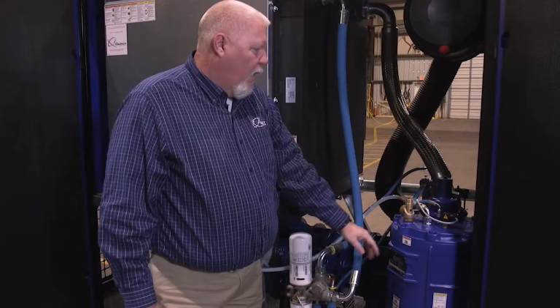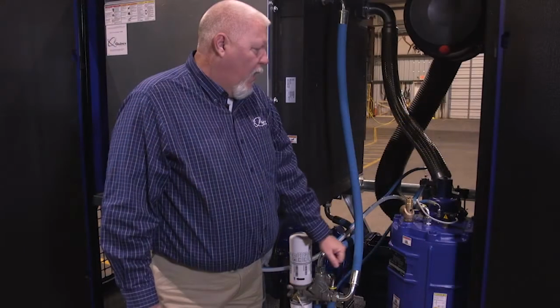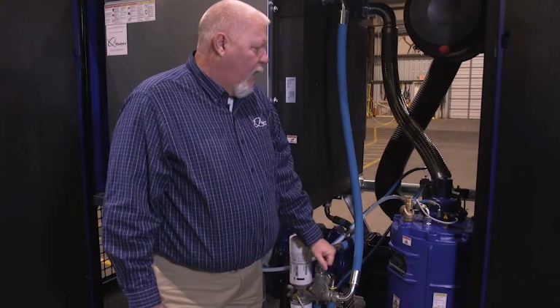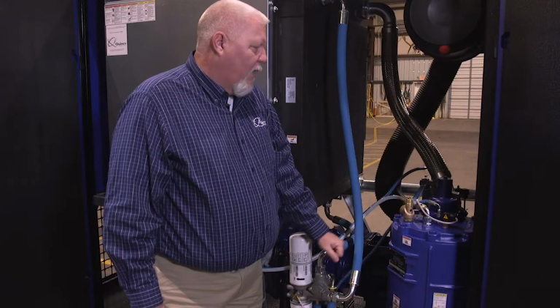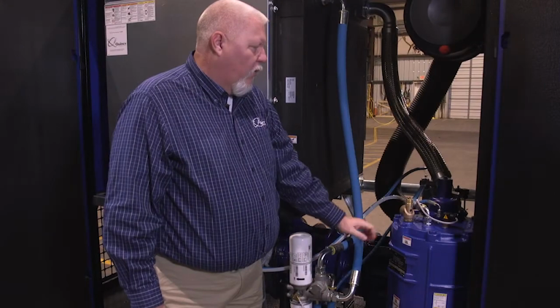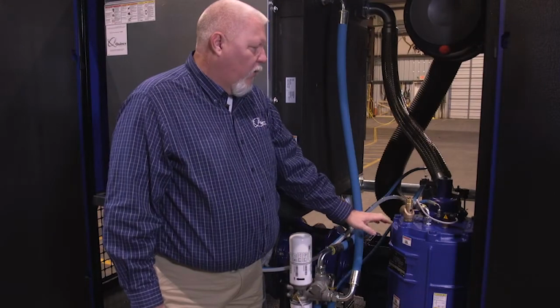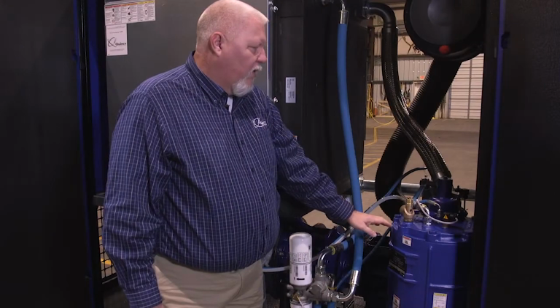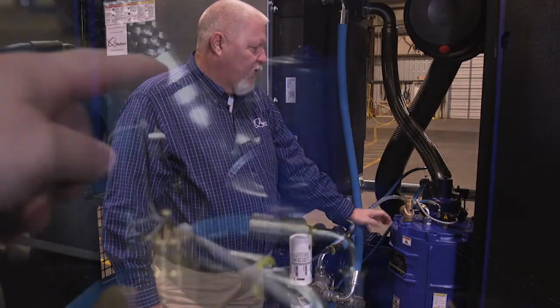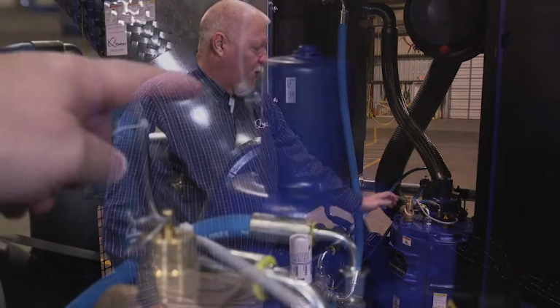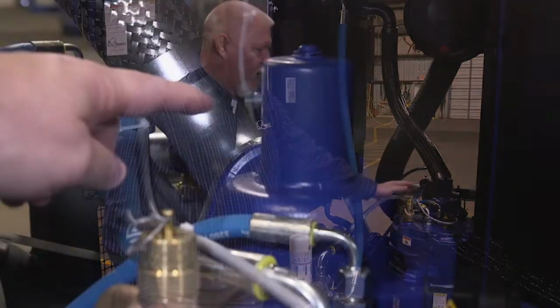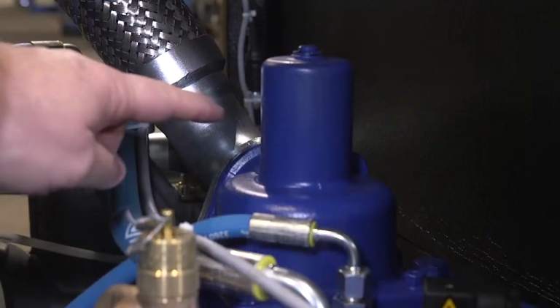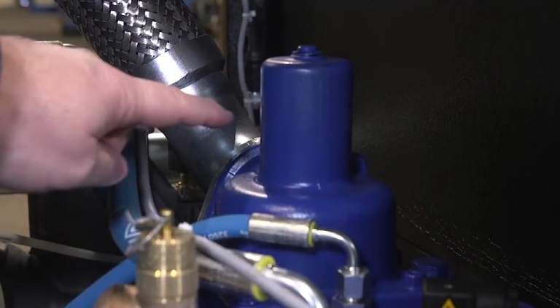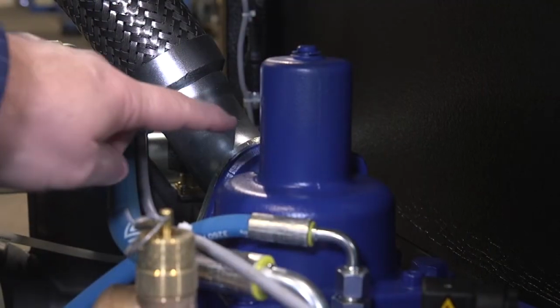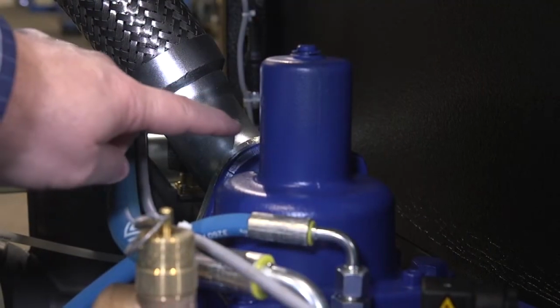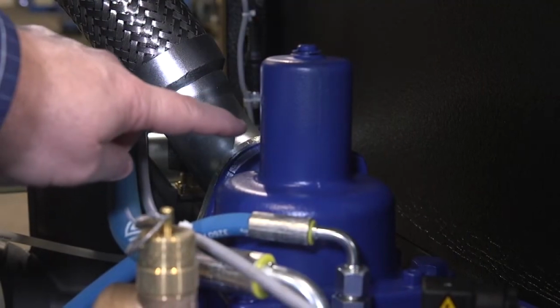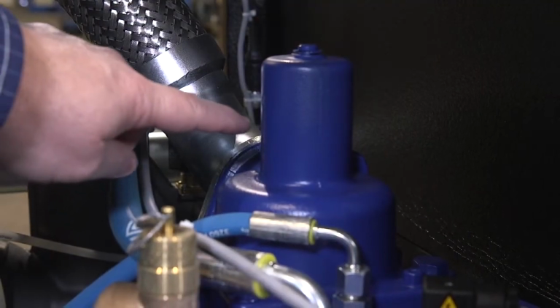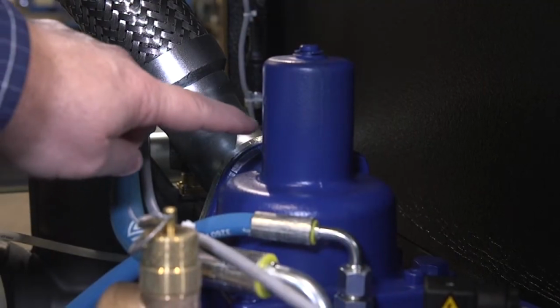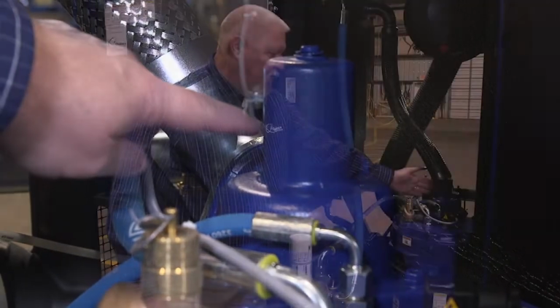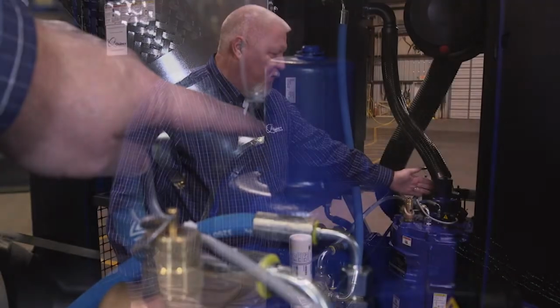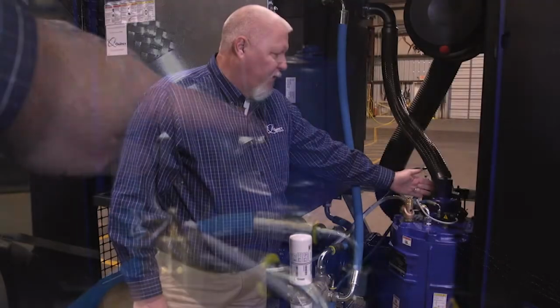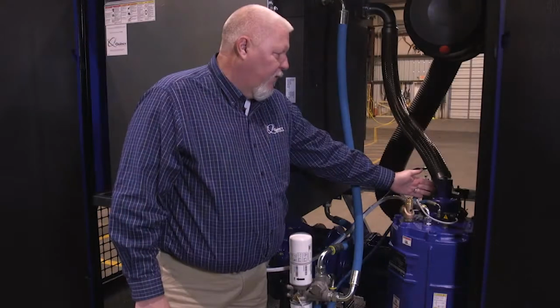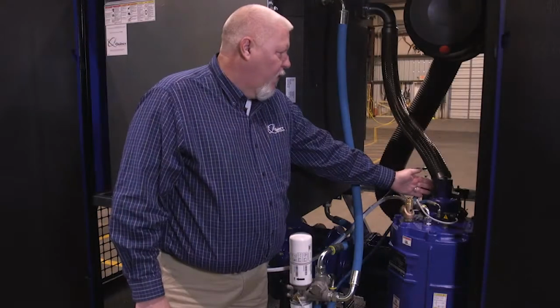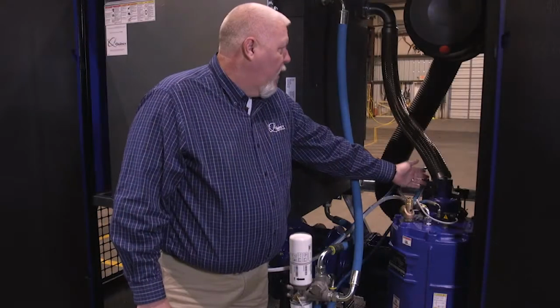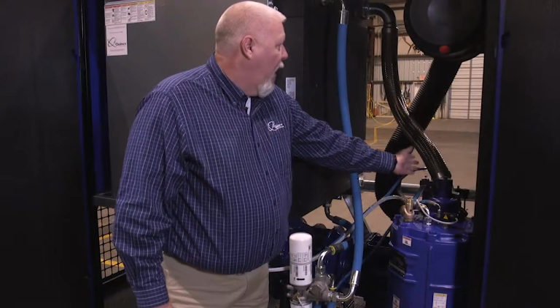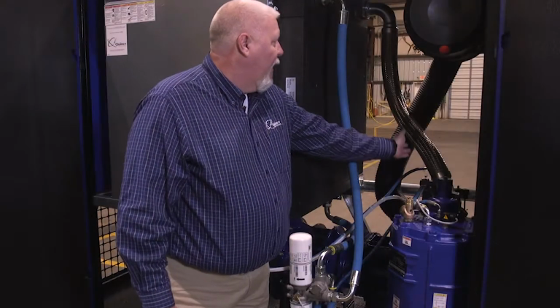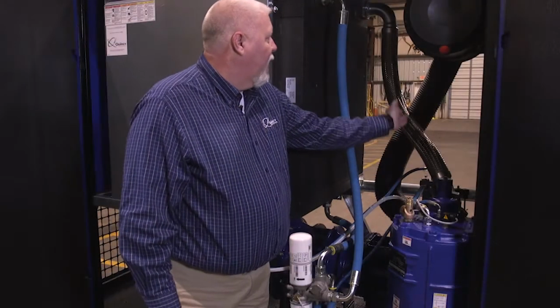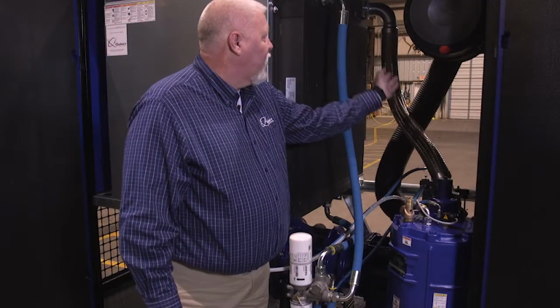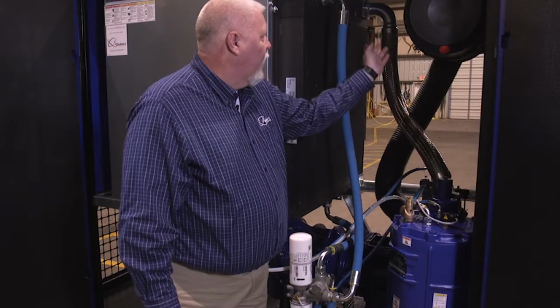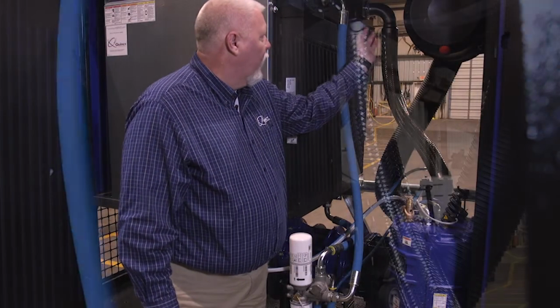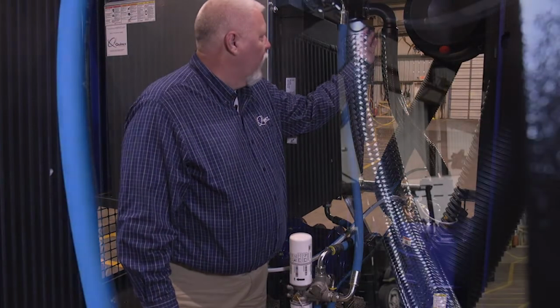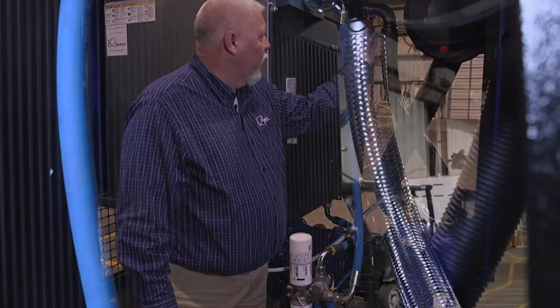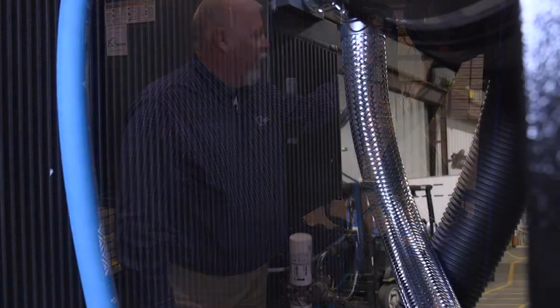Out of the oil reservoir, it goes through your minimum pressure check valve and into your after cooler.